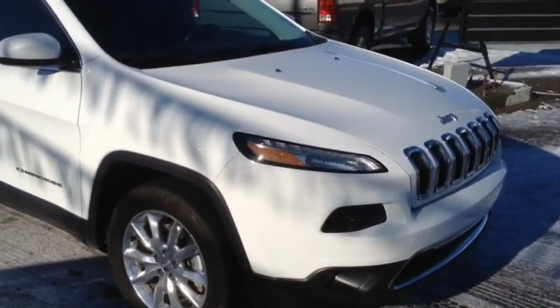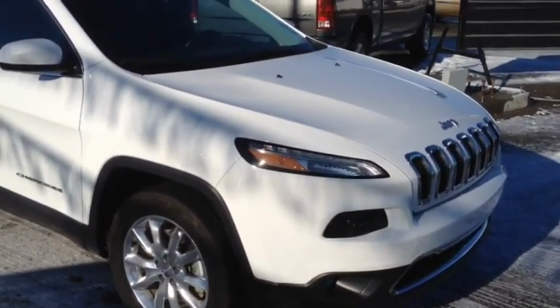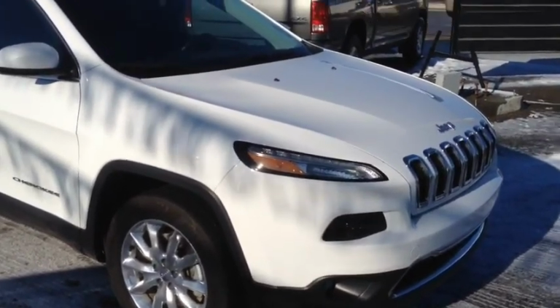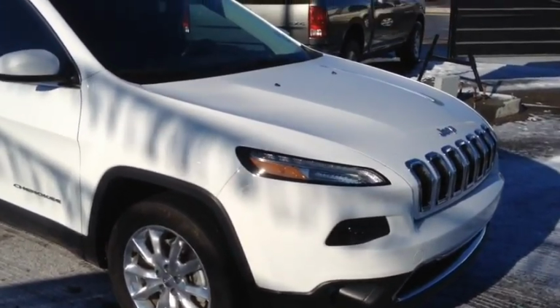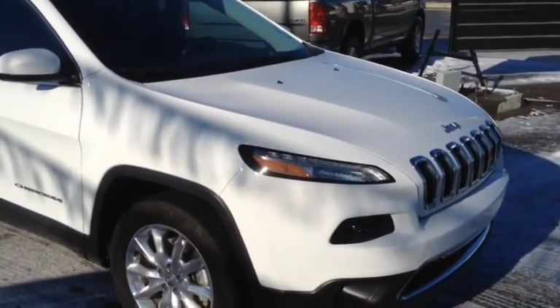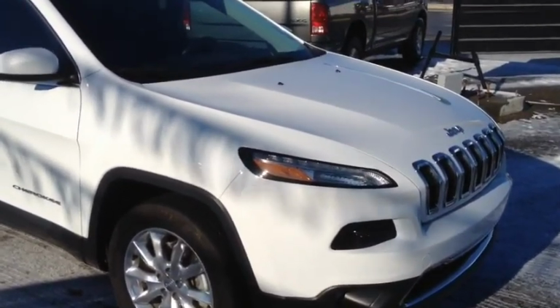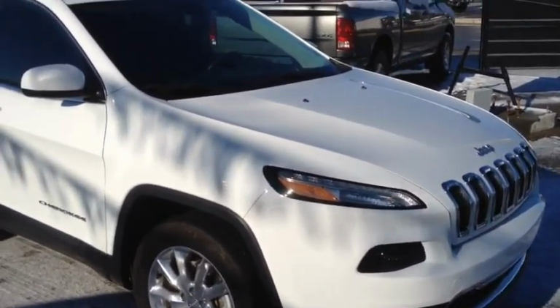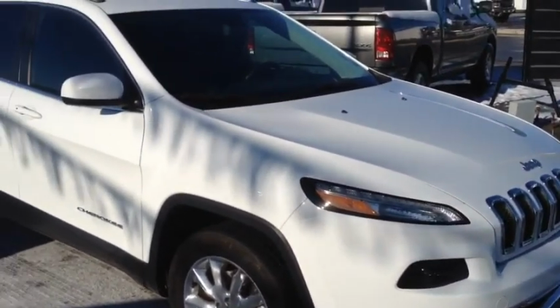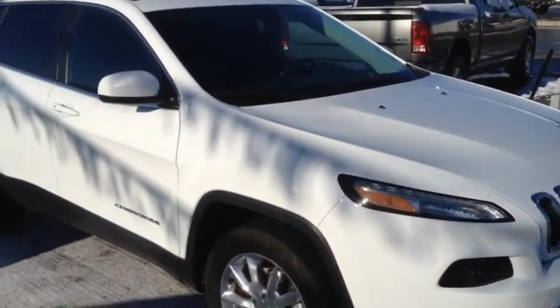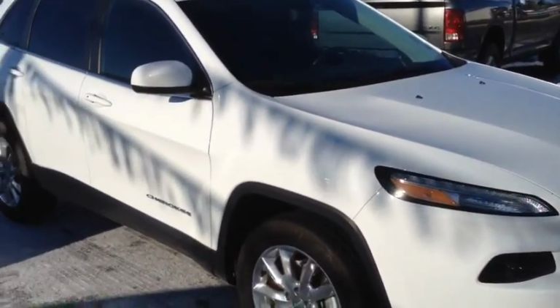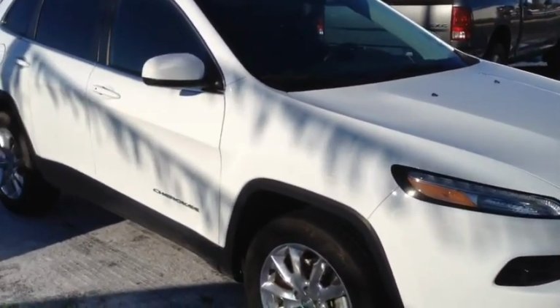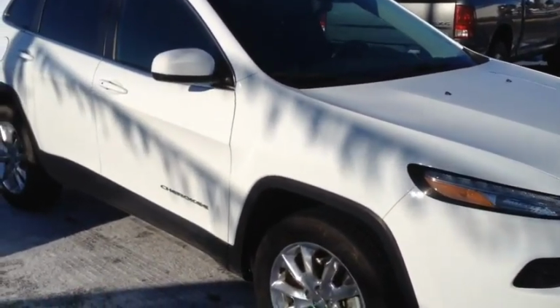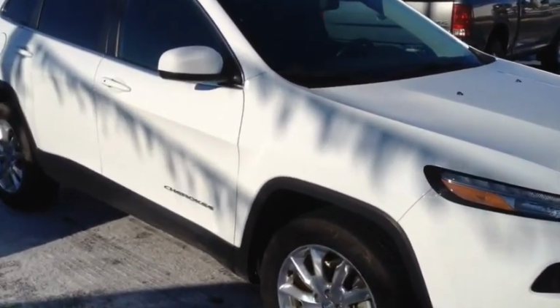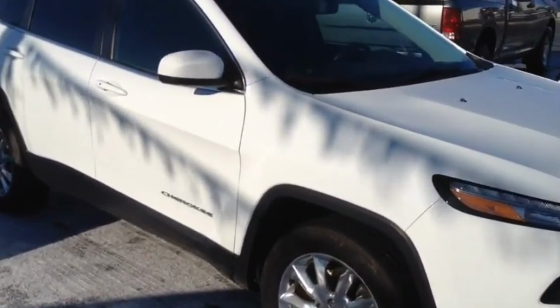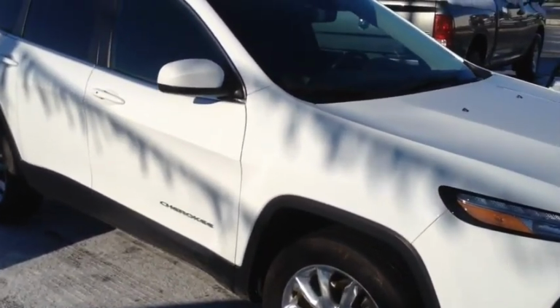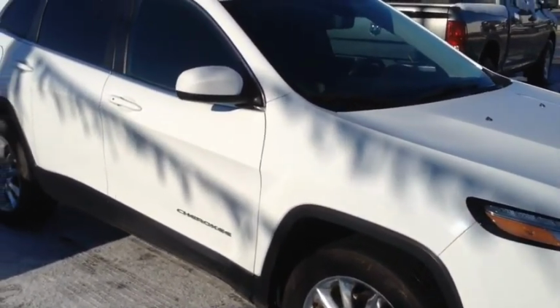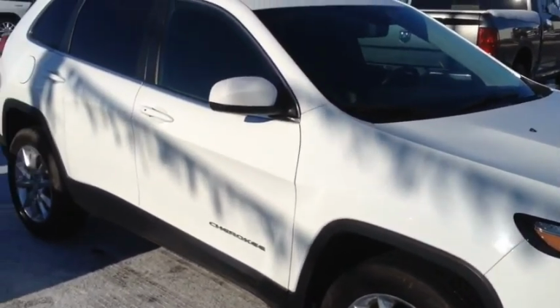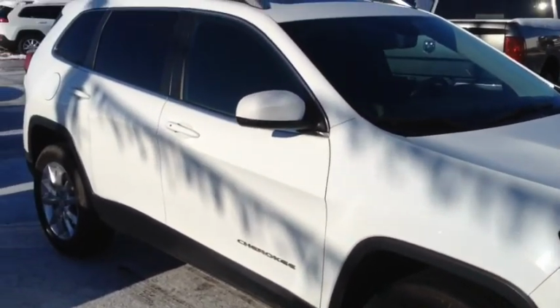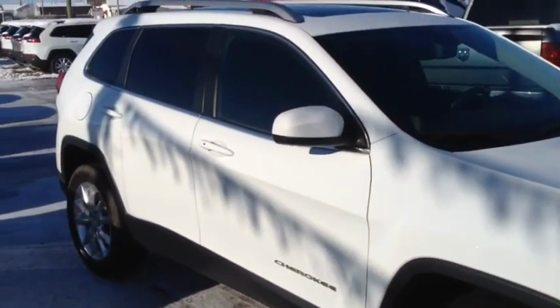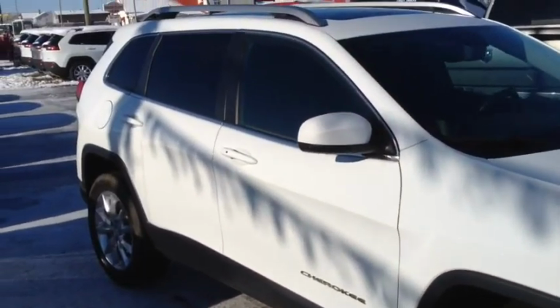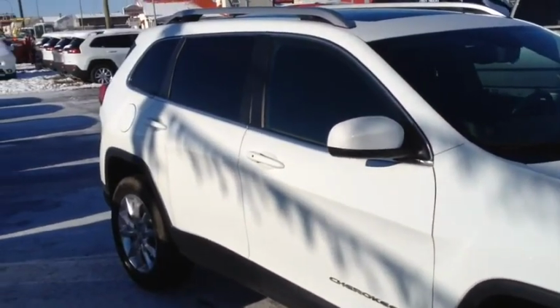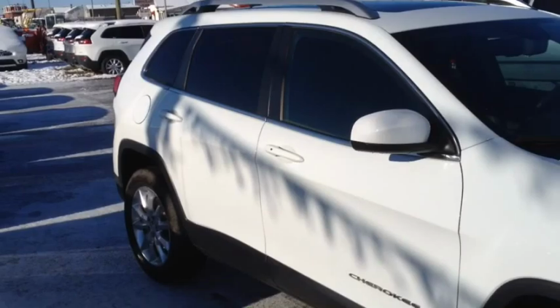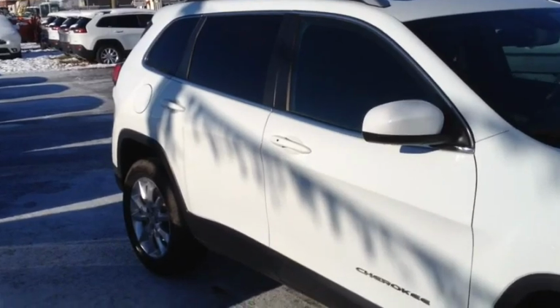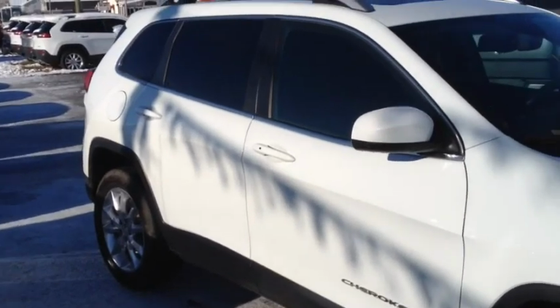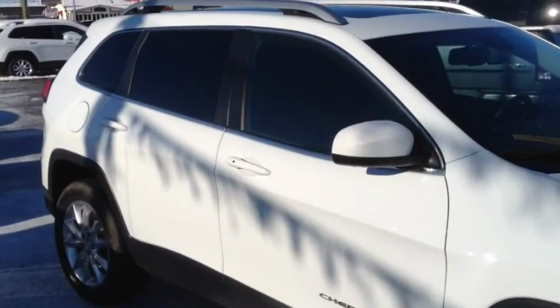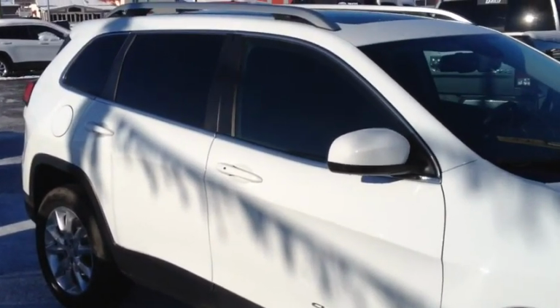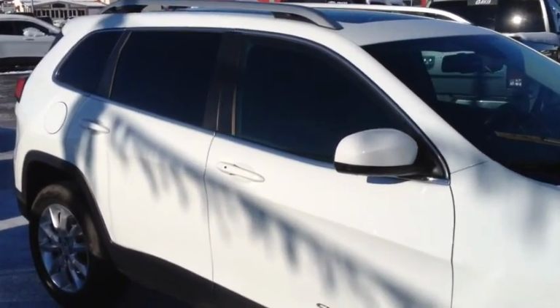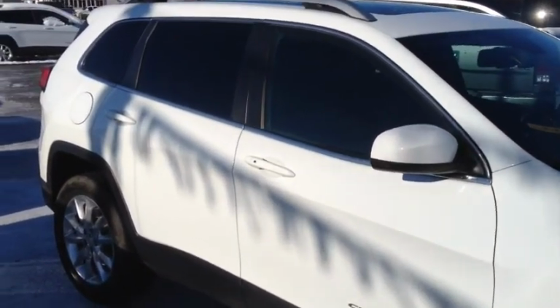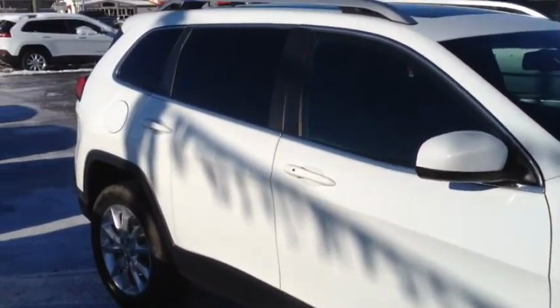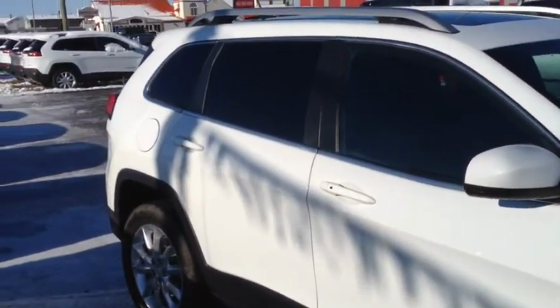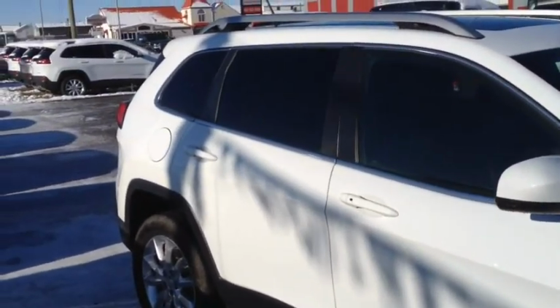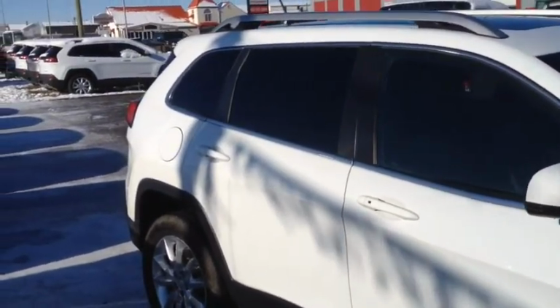Once again this is unit number 6653, a 2014 Jeep Cherokee Limited, painted in white.